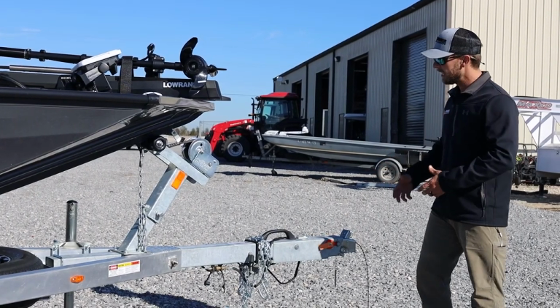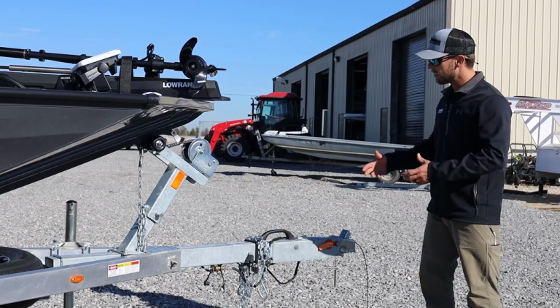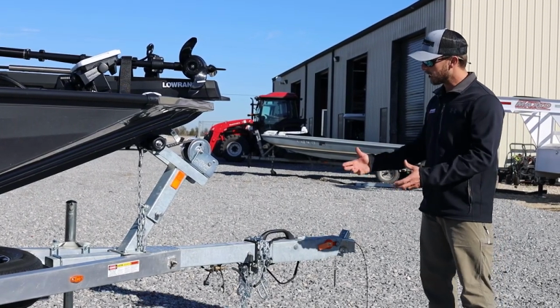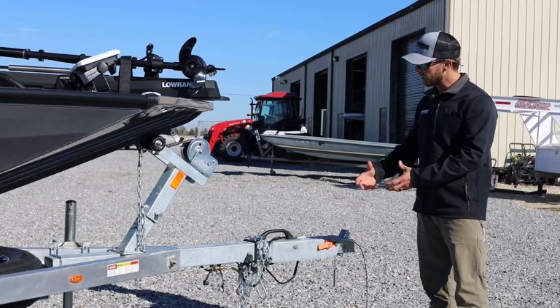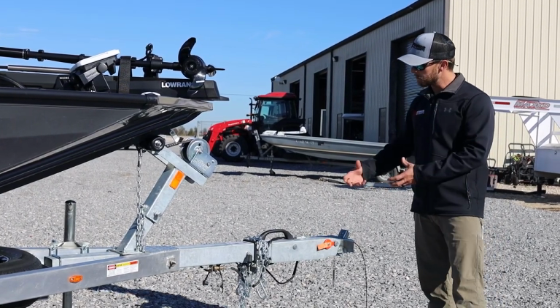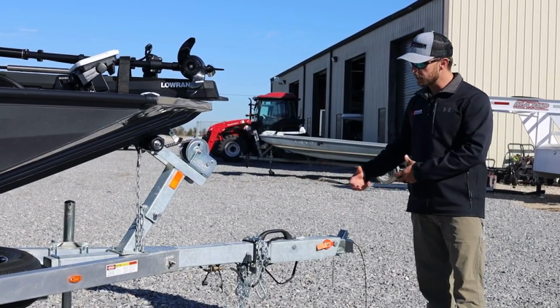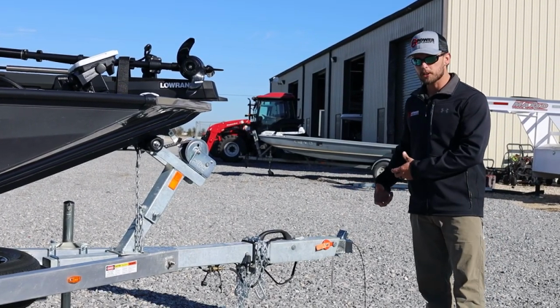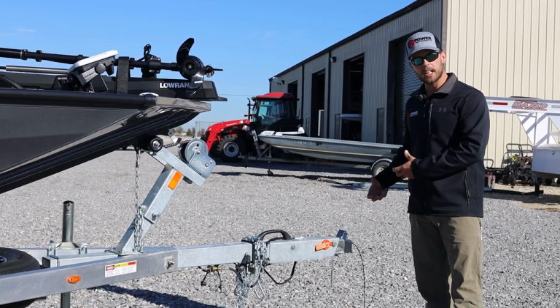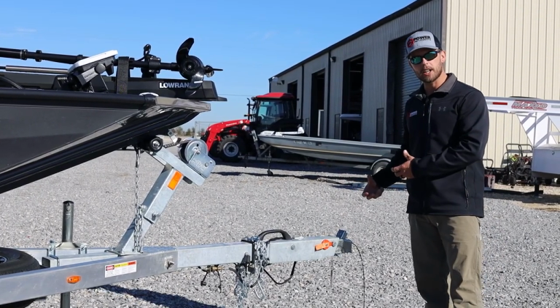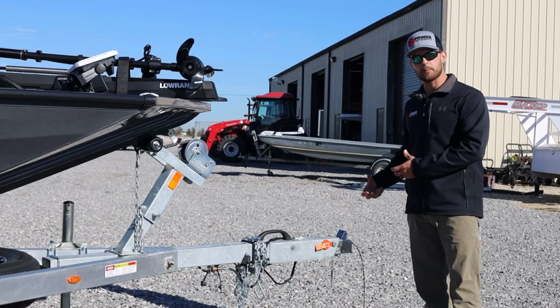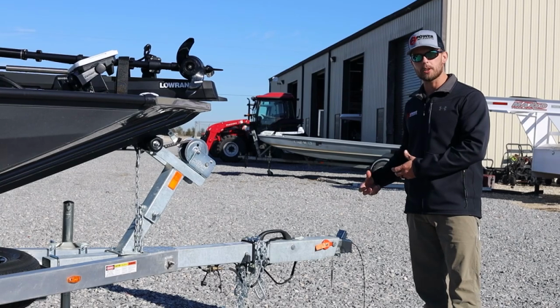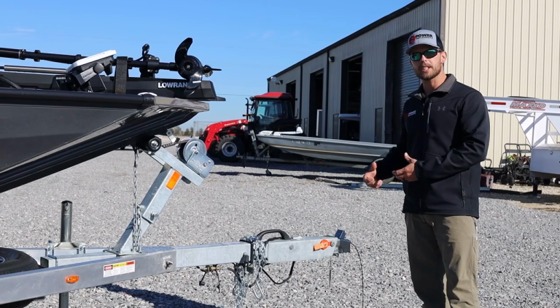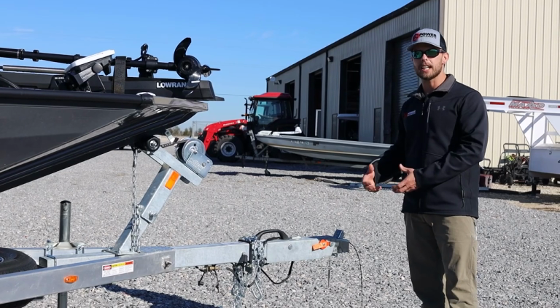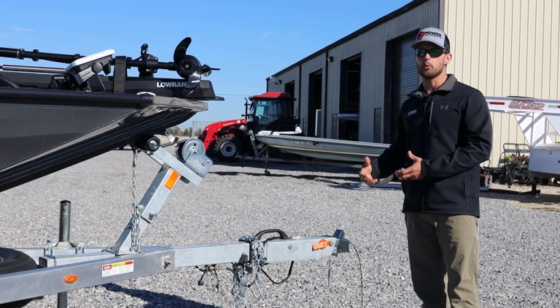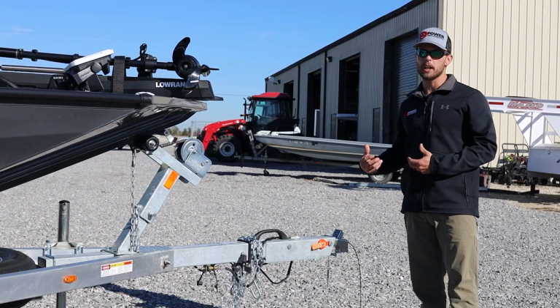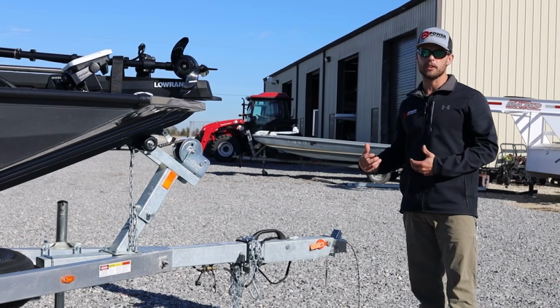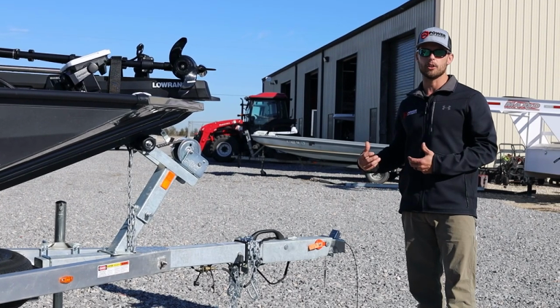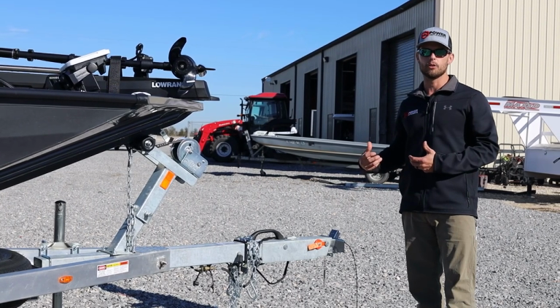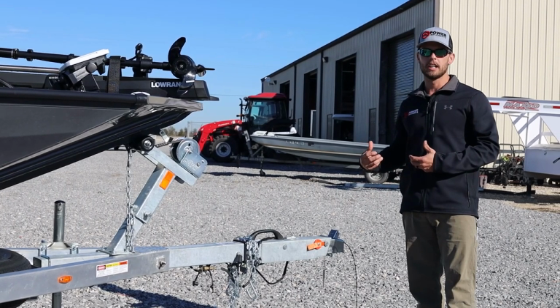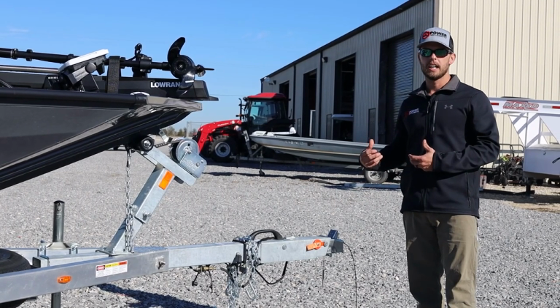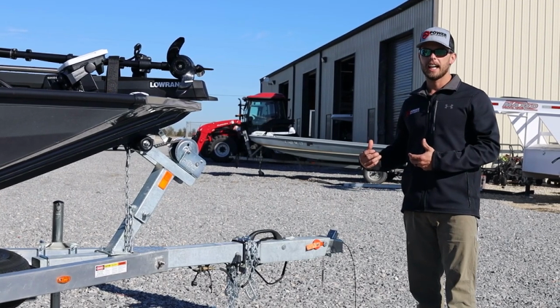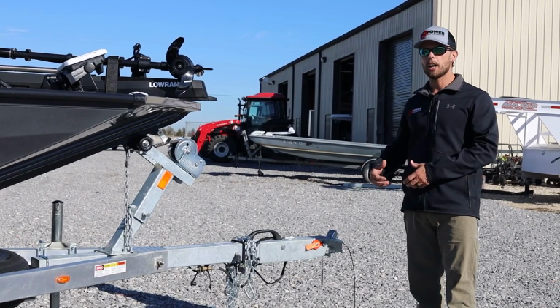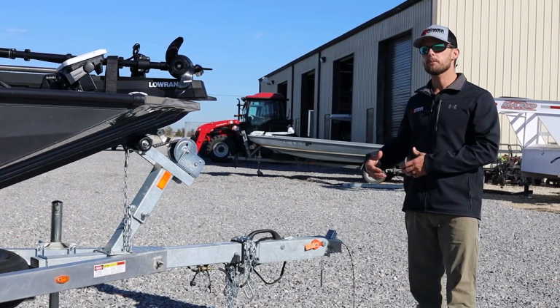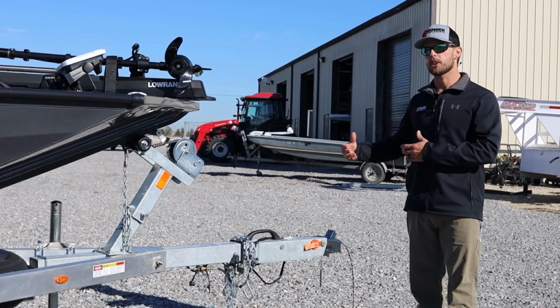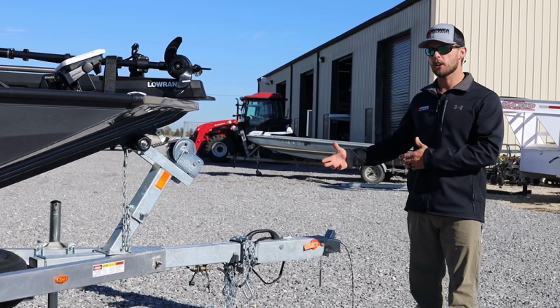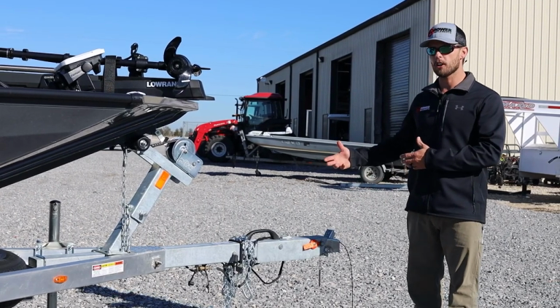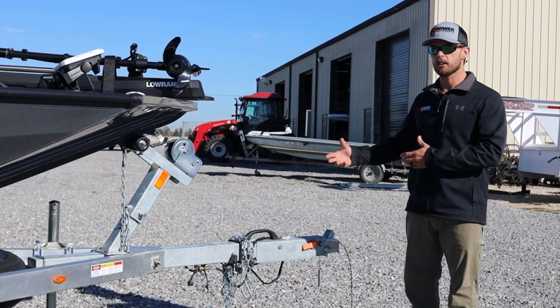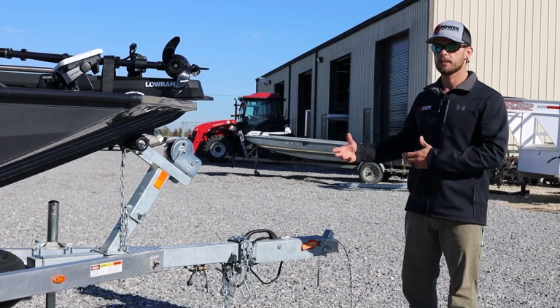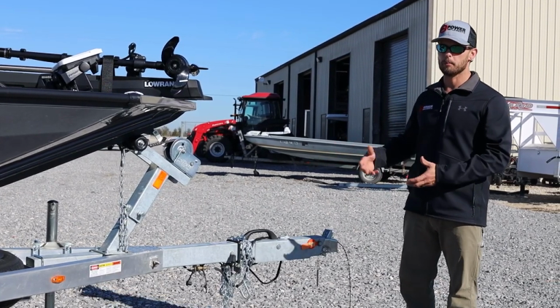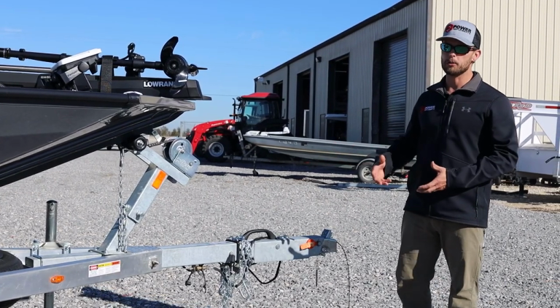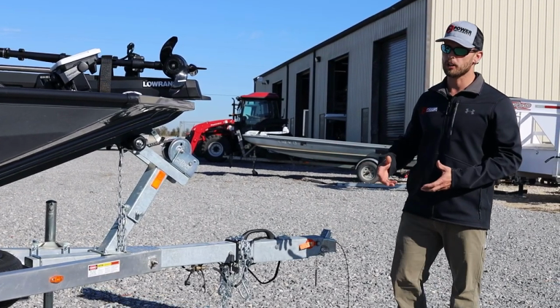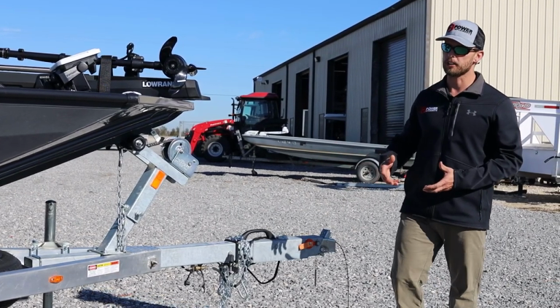You can unpin the trailer coupler, take it with you, and help secure your boat trailer.